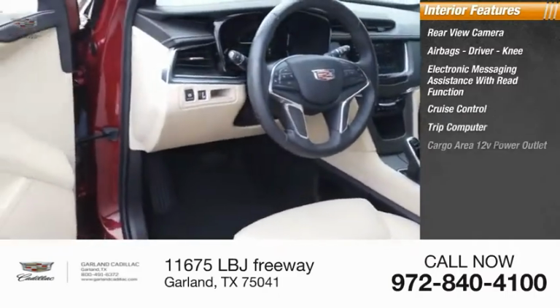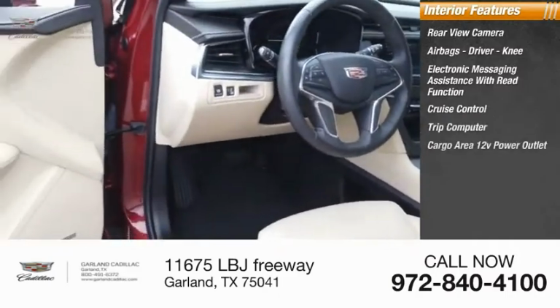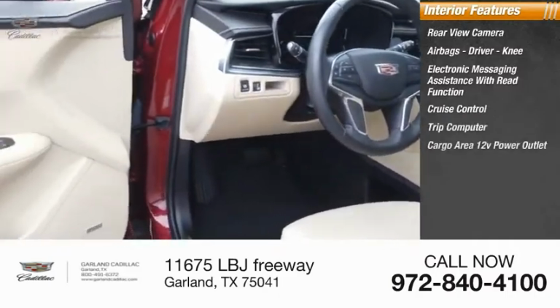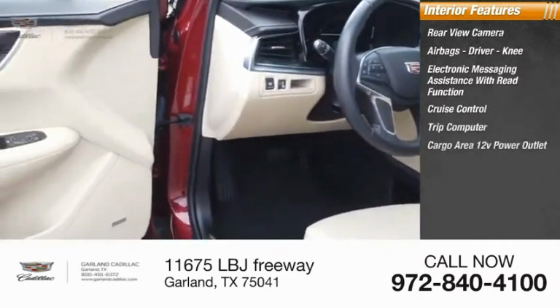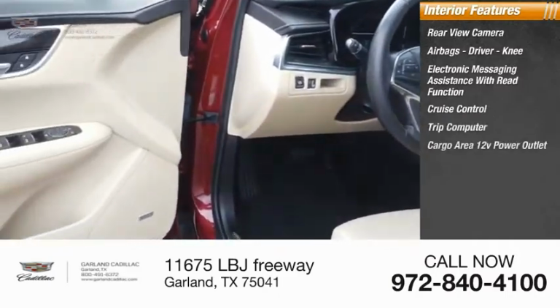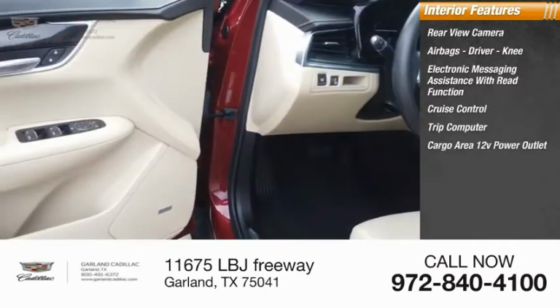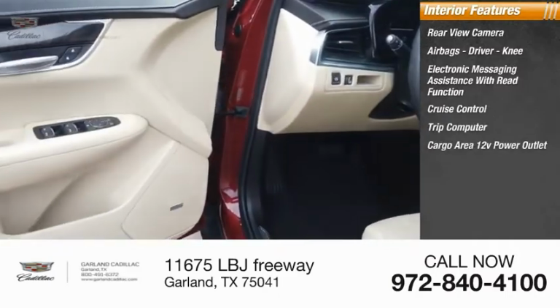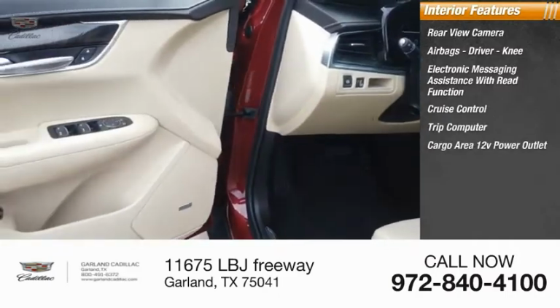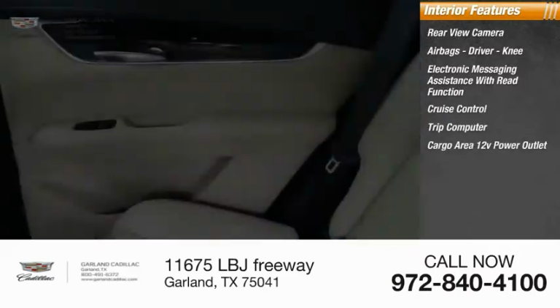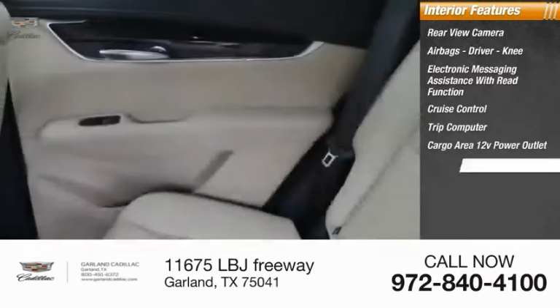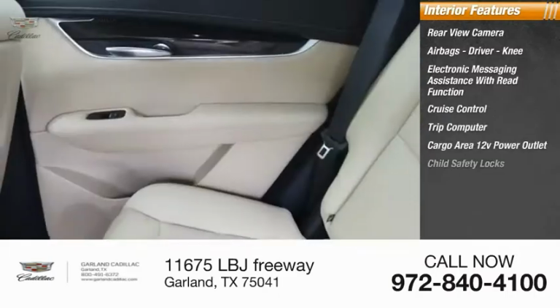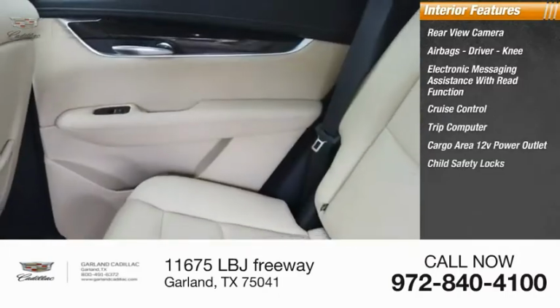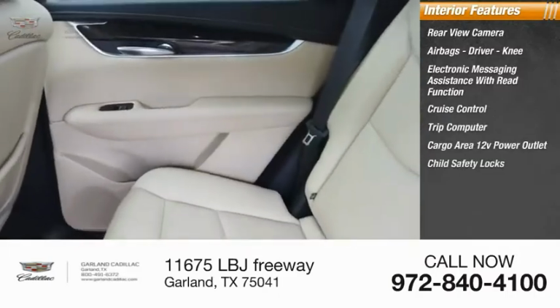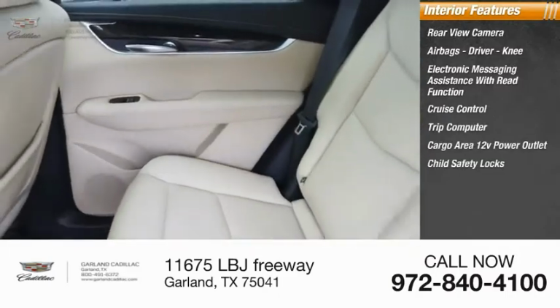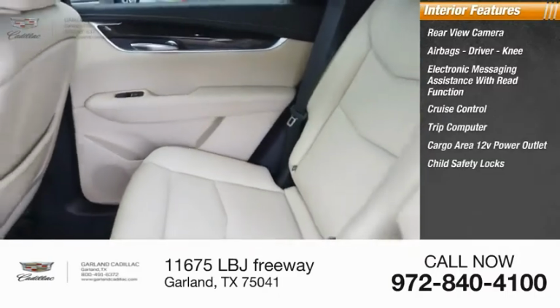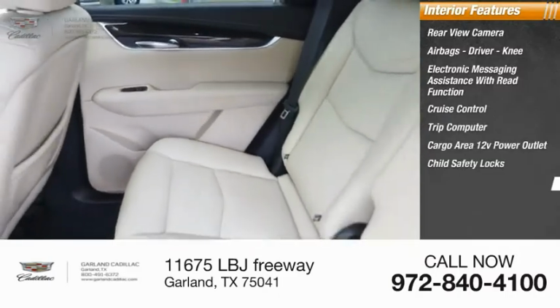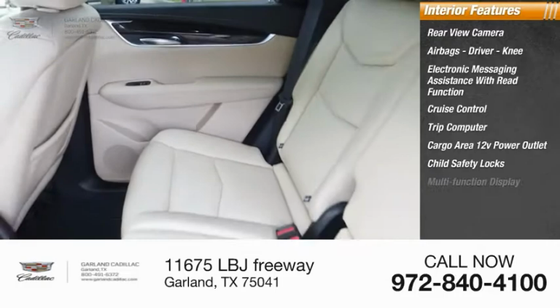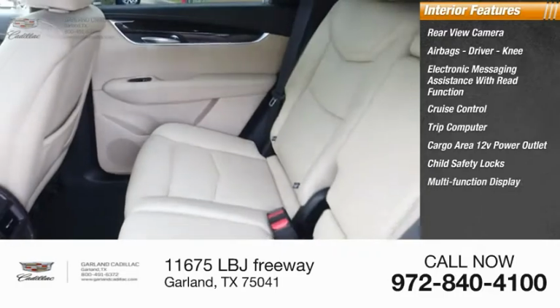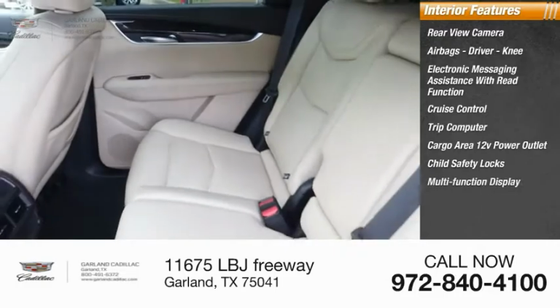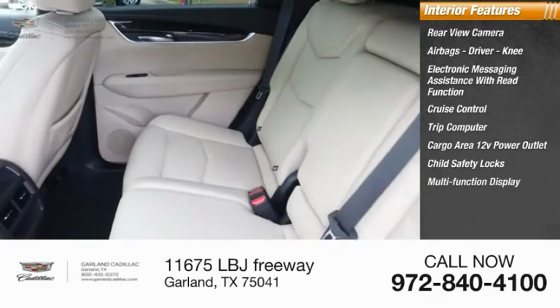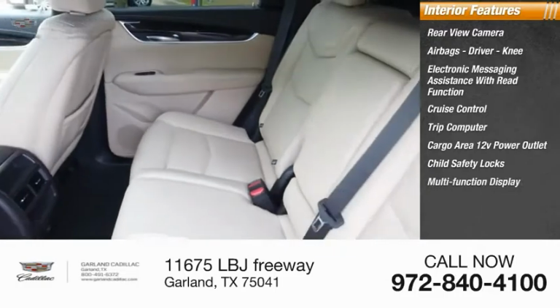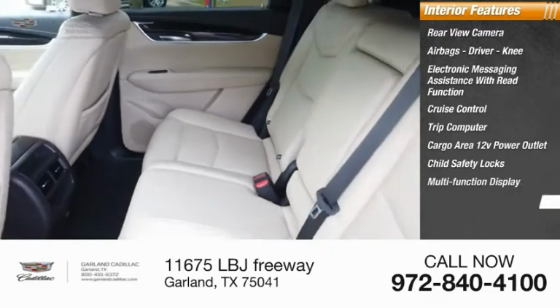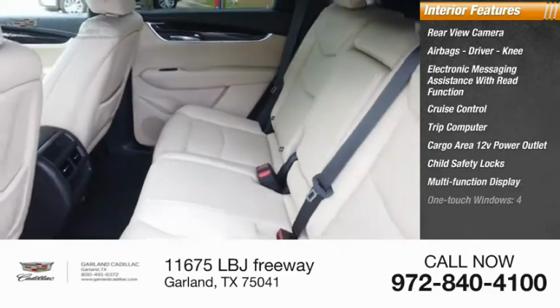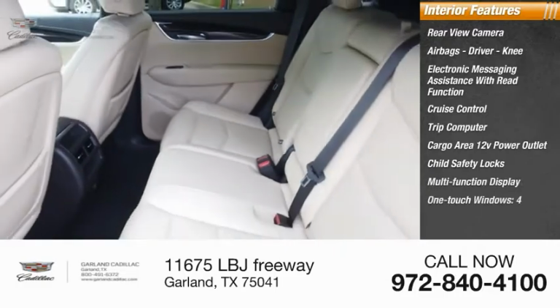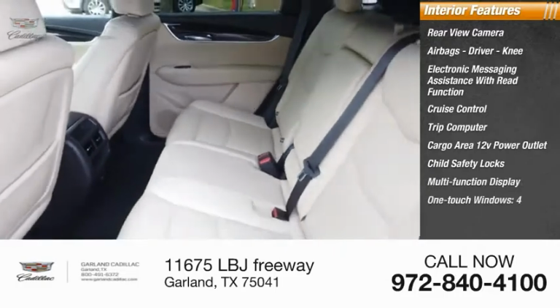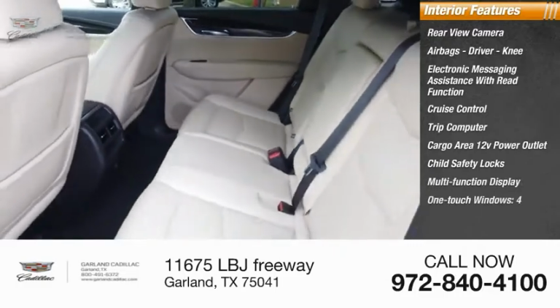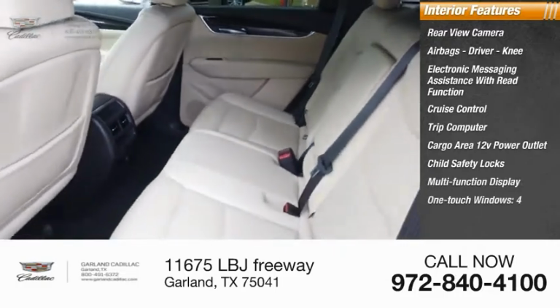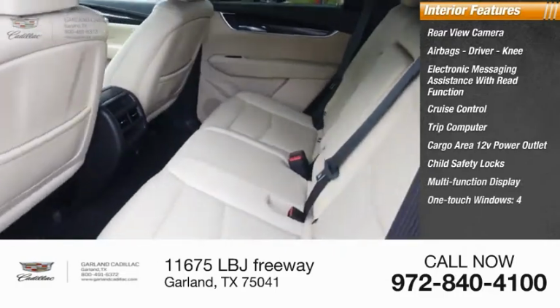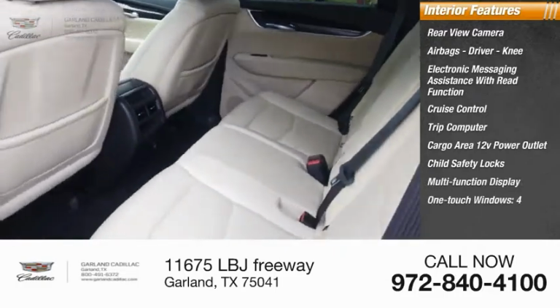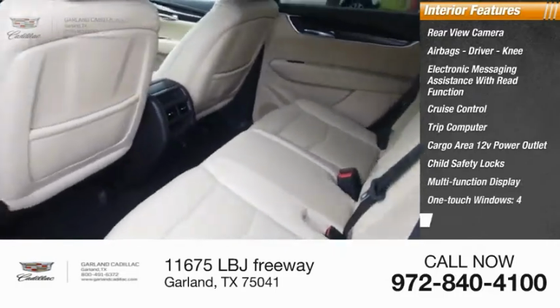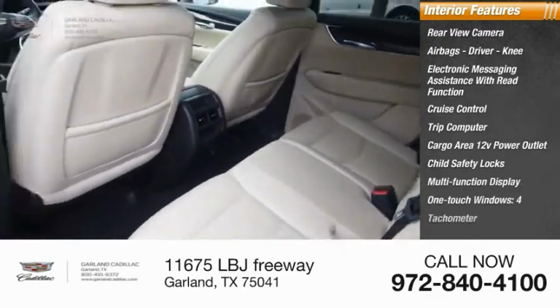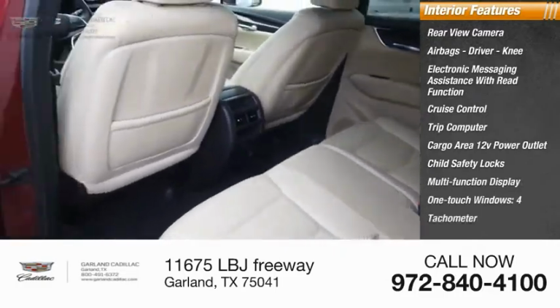Additional interior features include a cargo area, 12-volt power outlet, child safety locks, multifunction display, one-touch windows, and a tachometer.